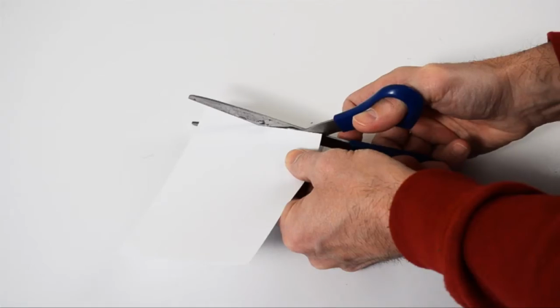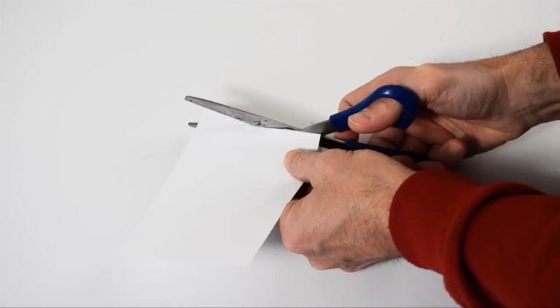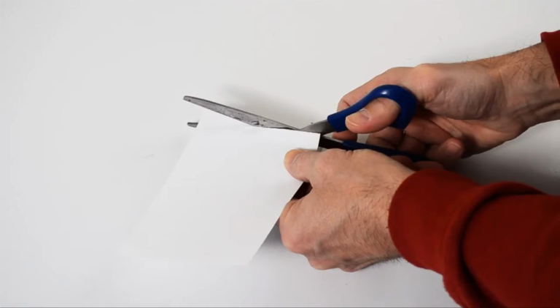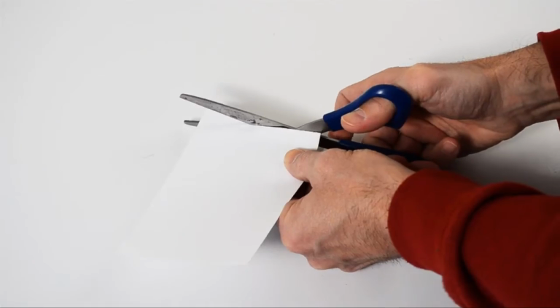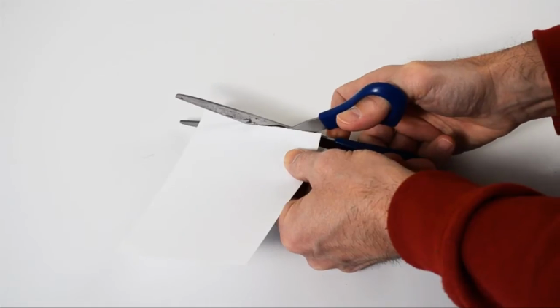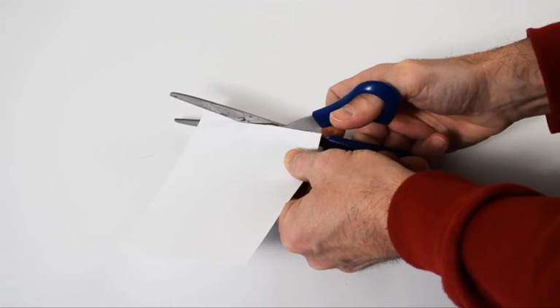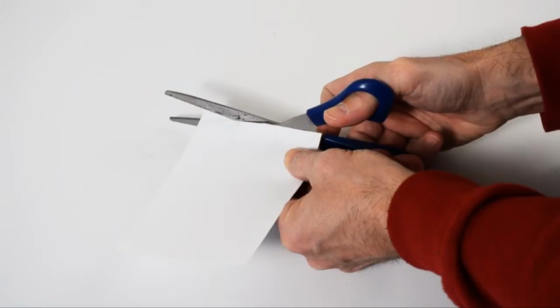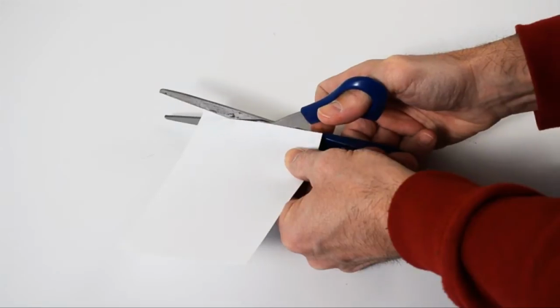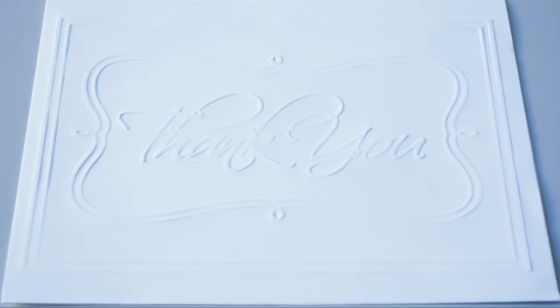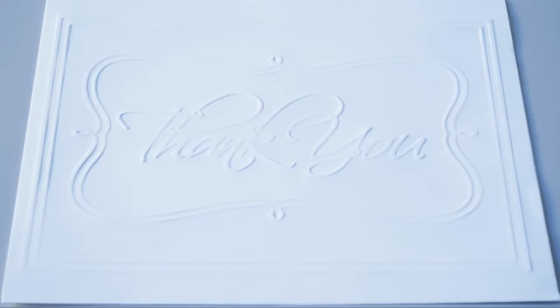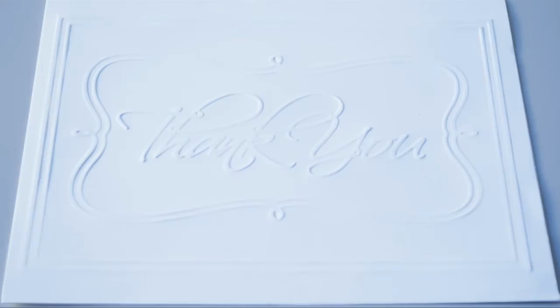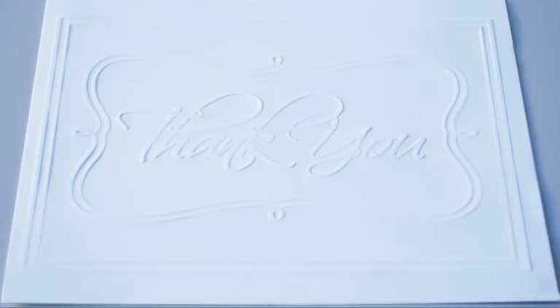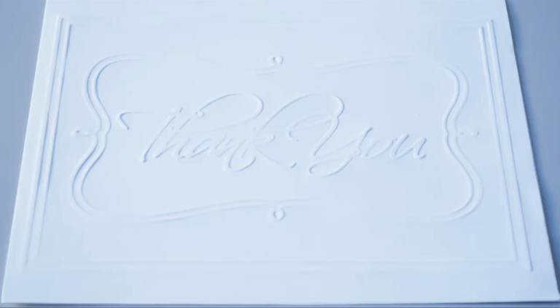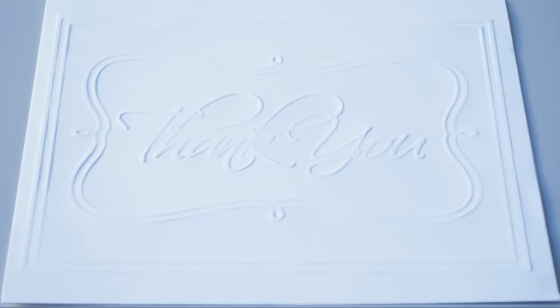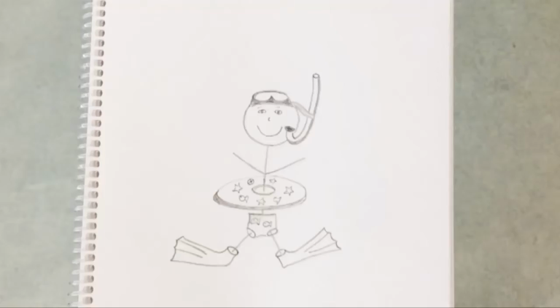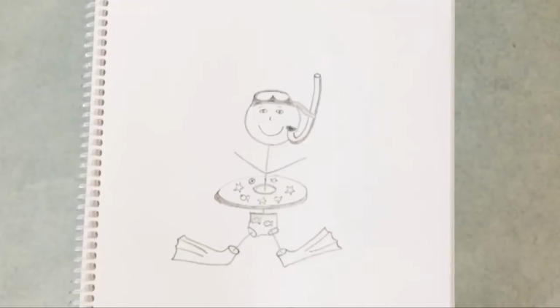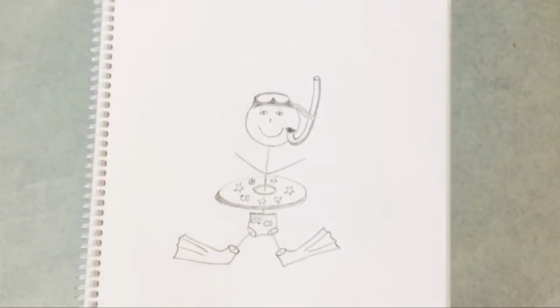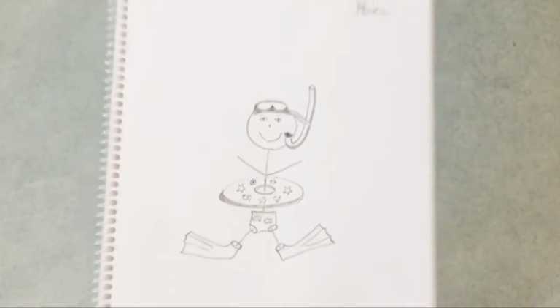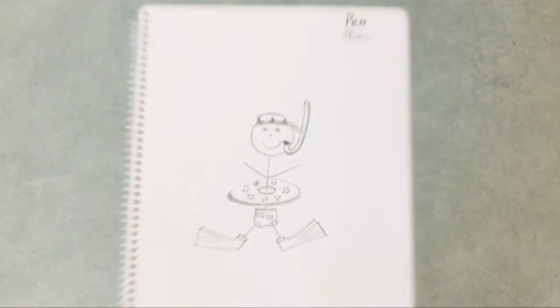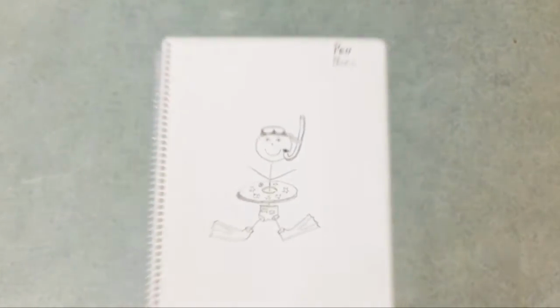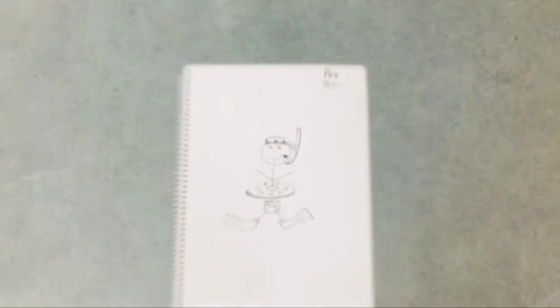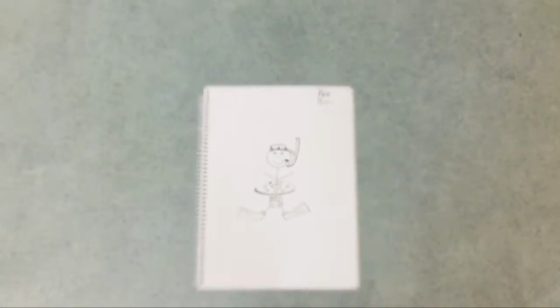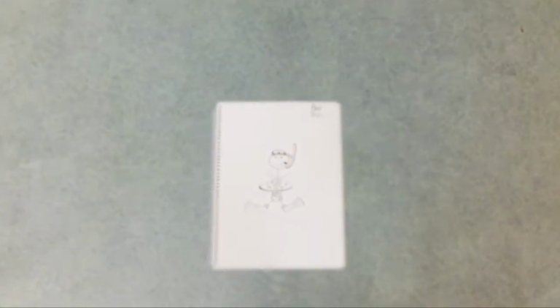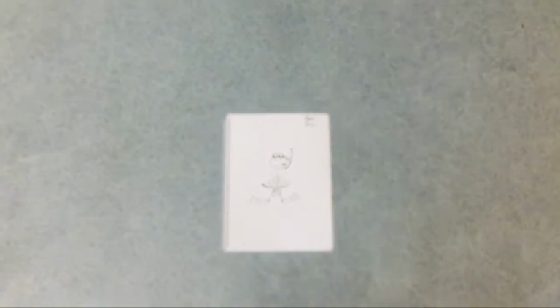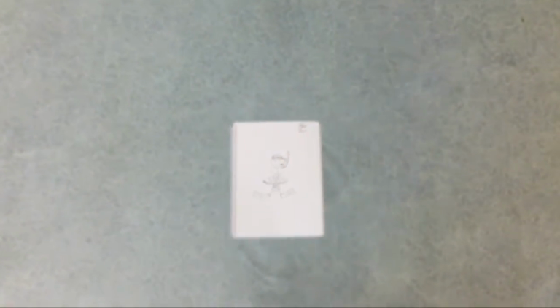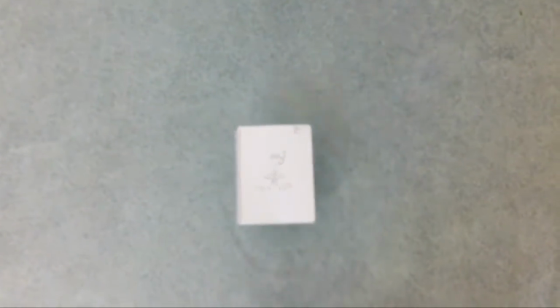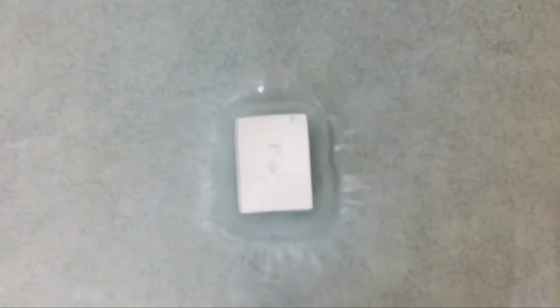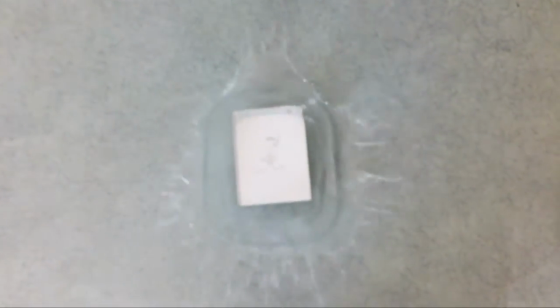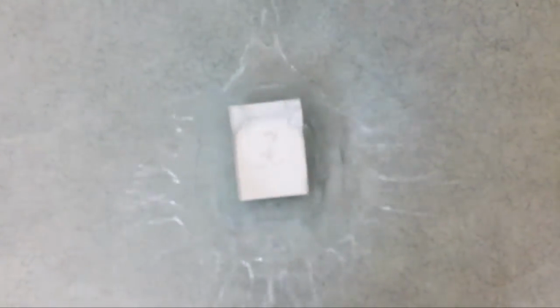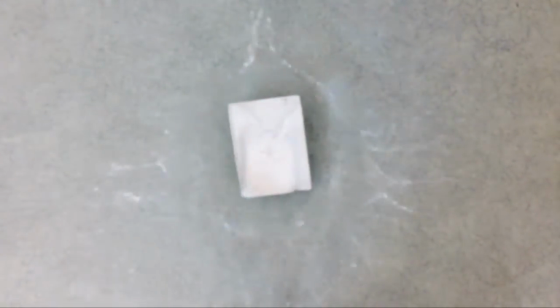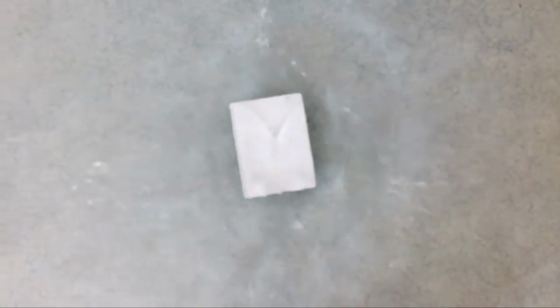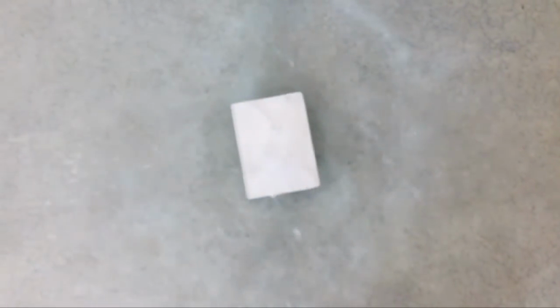It cuts easily, embosses crisply. And oh yeah, check this out — it's waterproof, too.